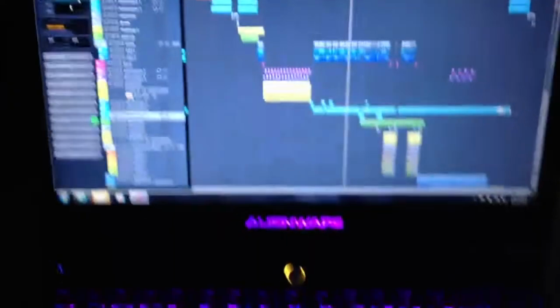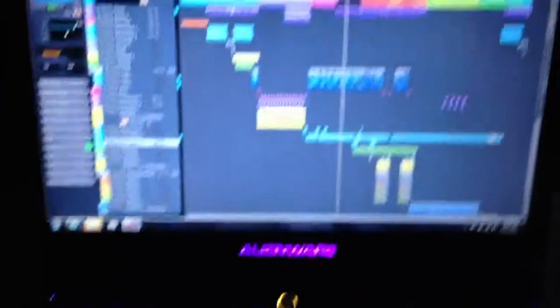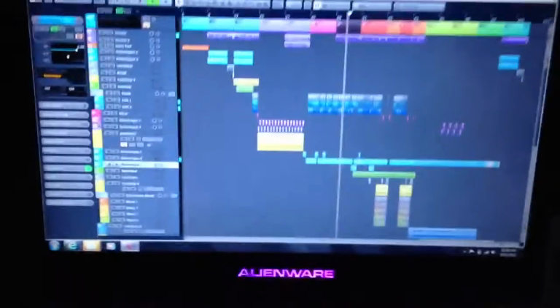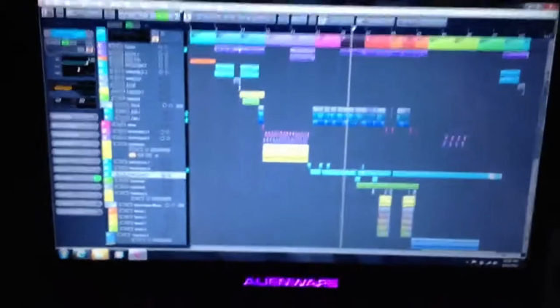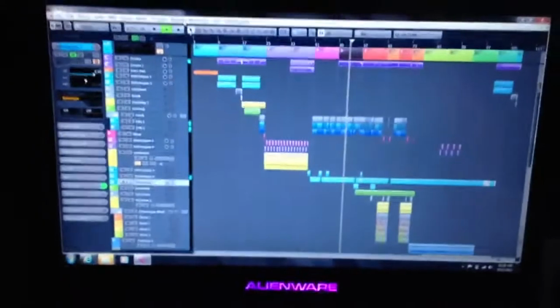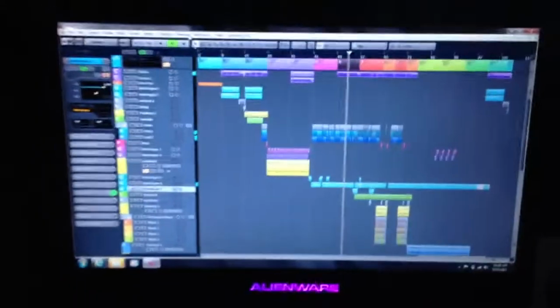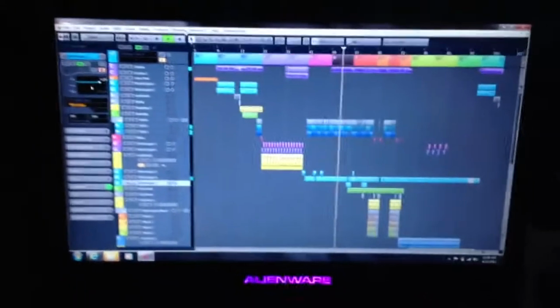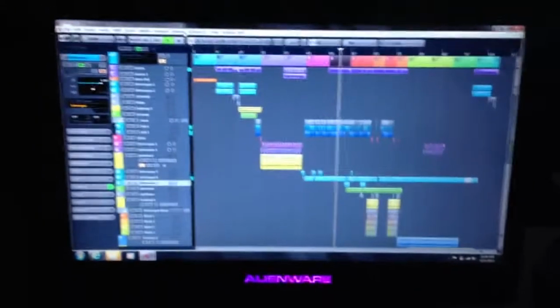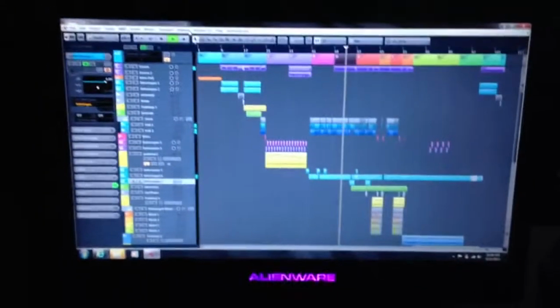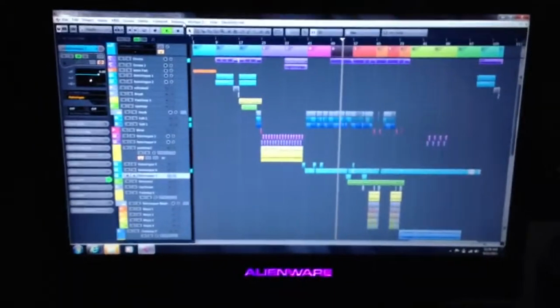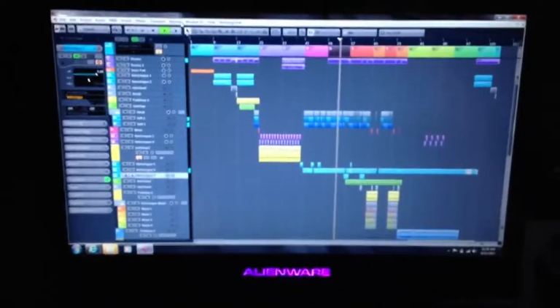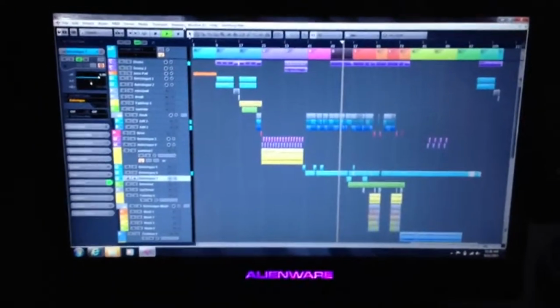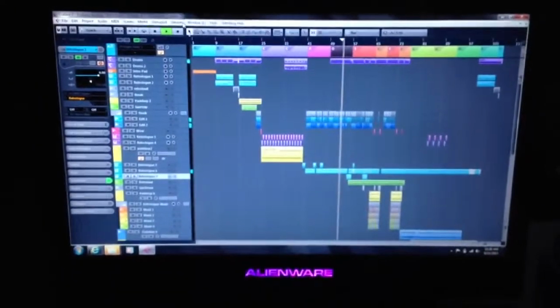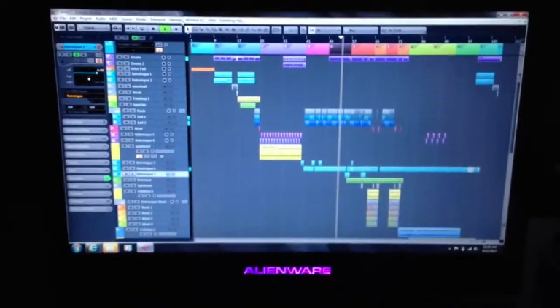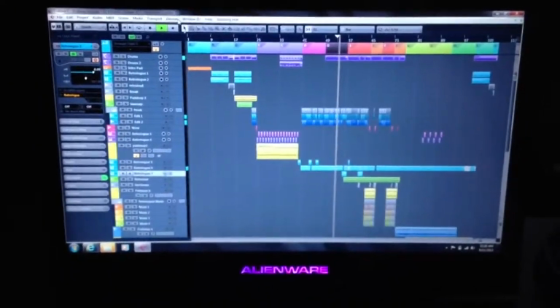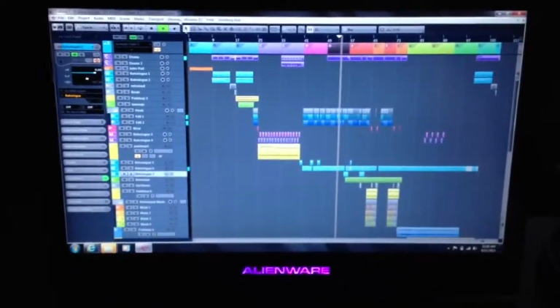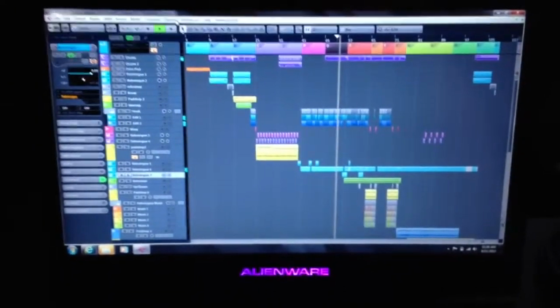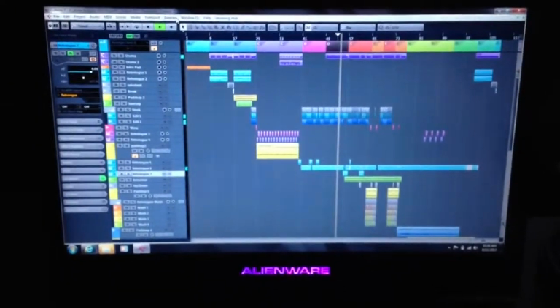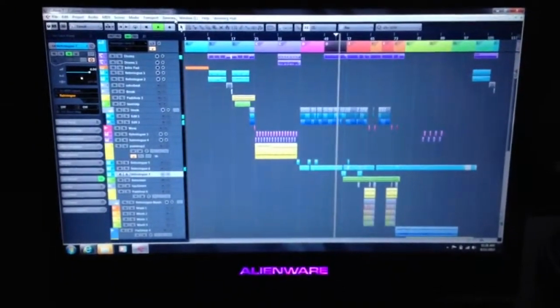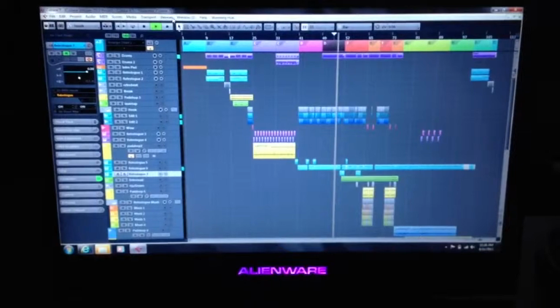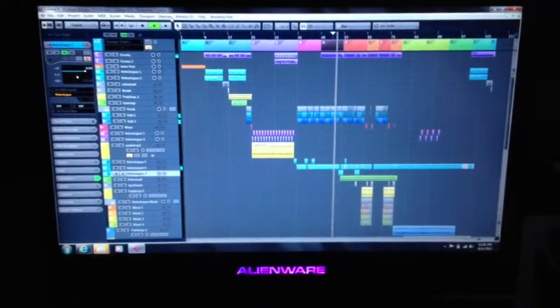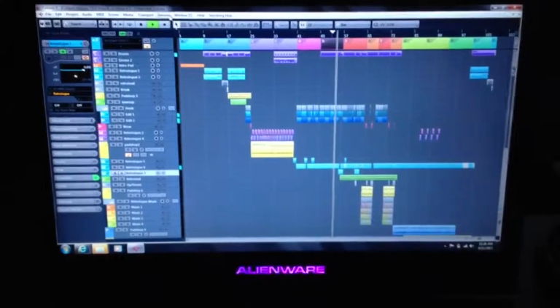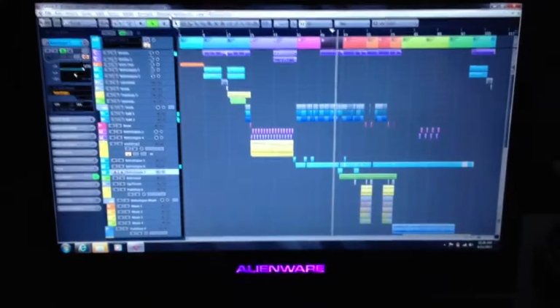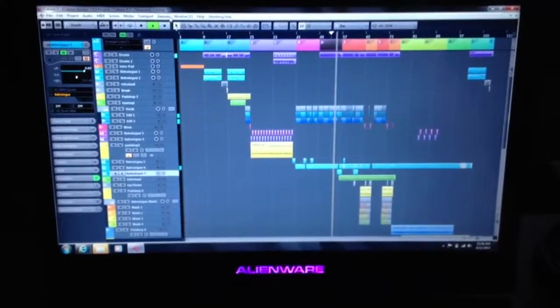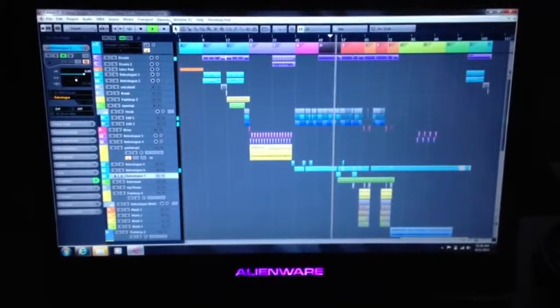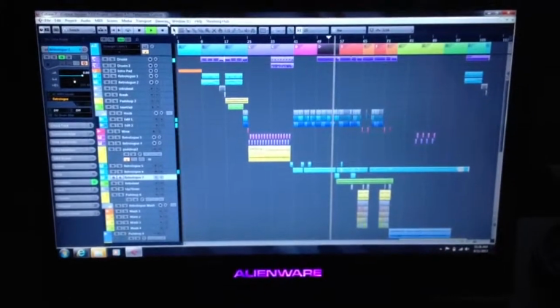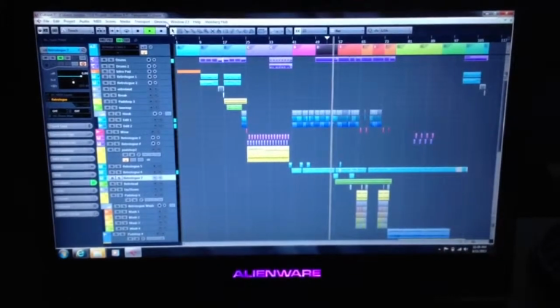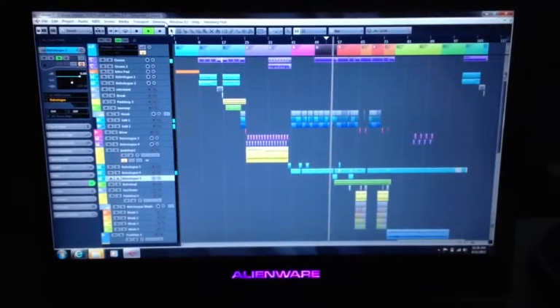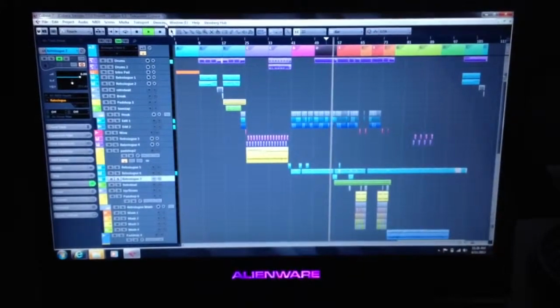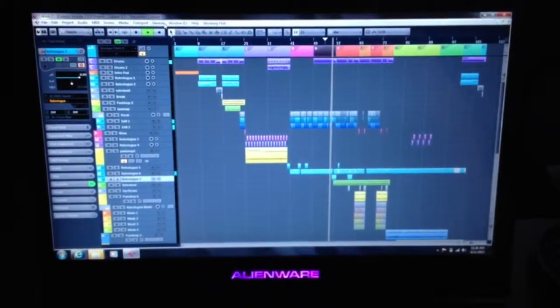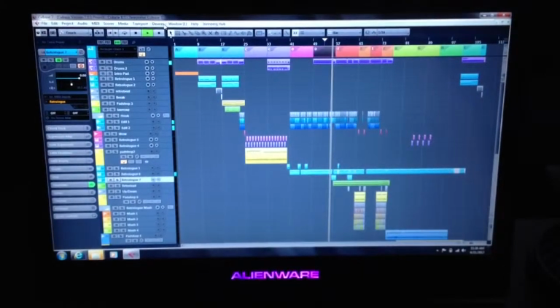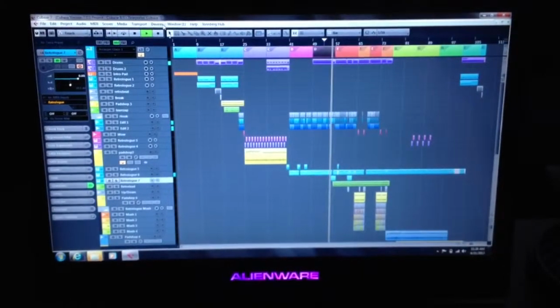Alright, I'm finally up with my mobile studio — kind of excited. So now I can go out and do some recordings when I need to.